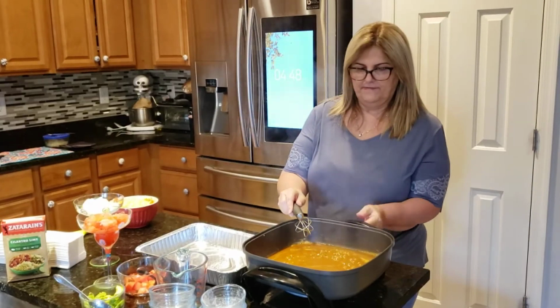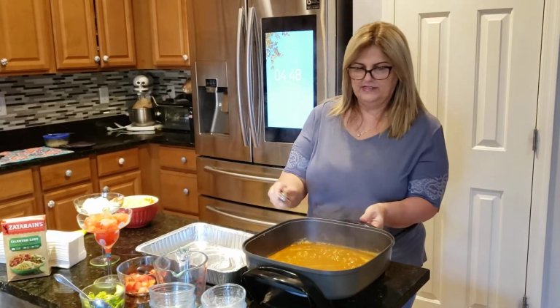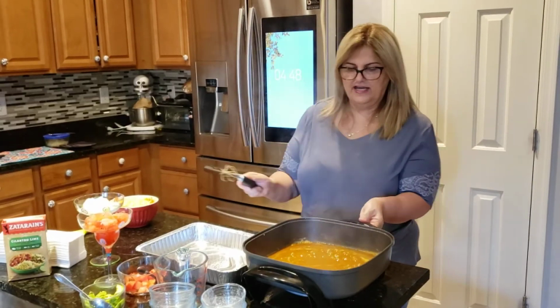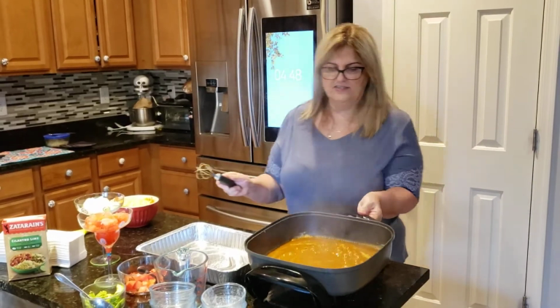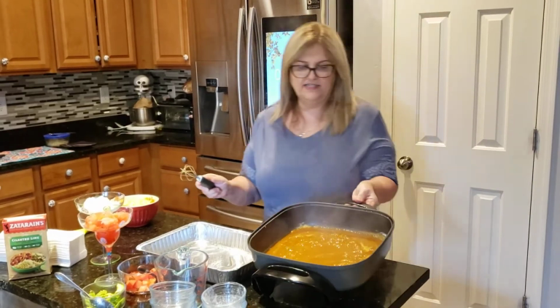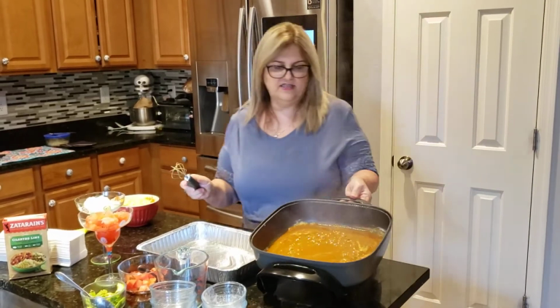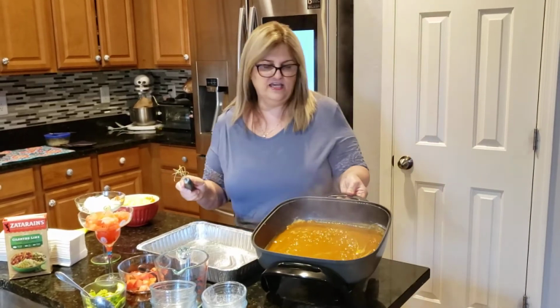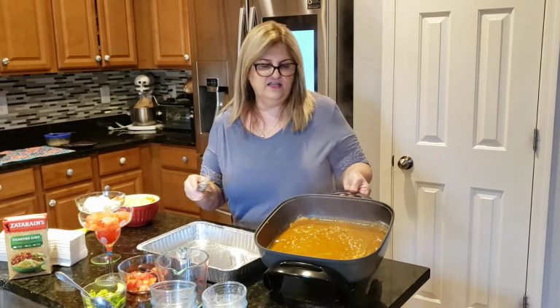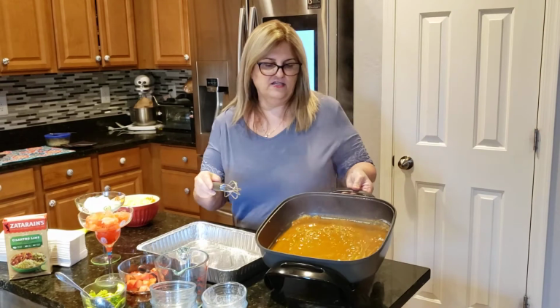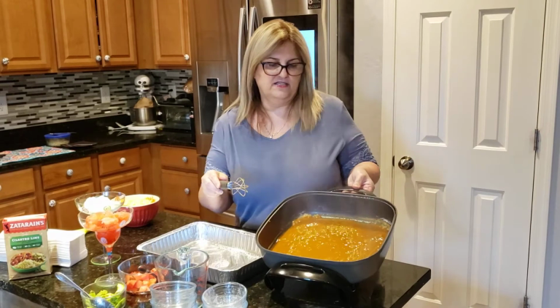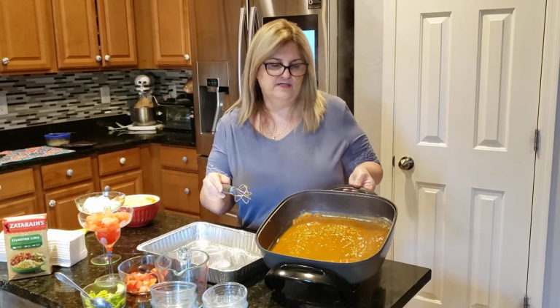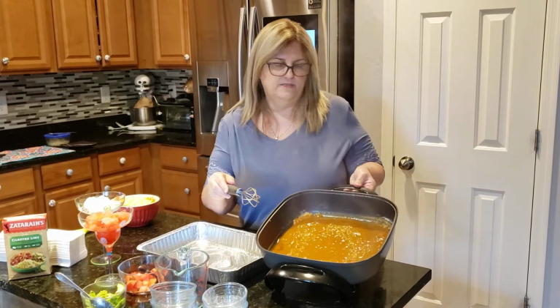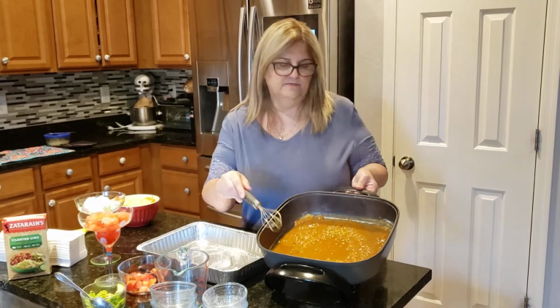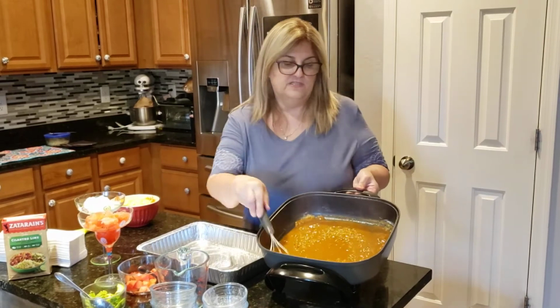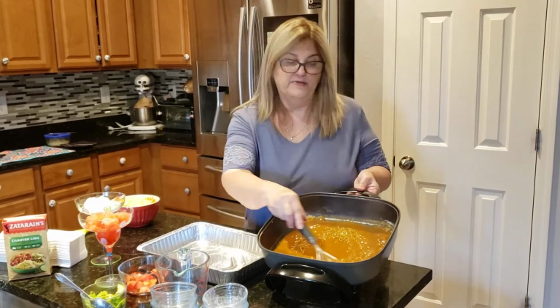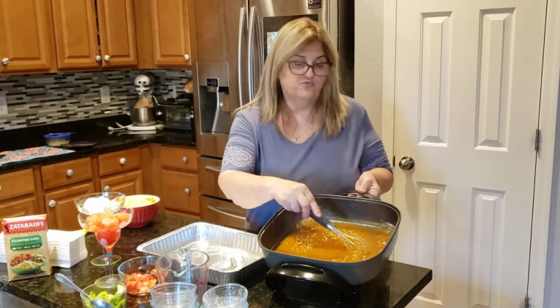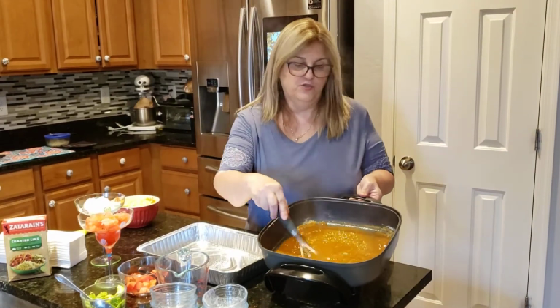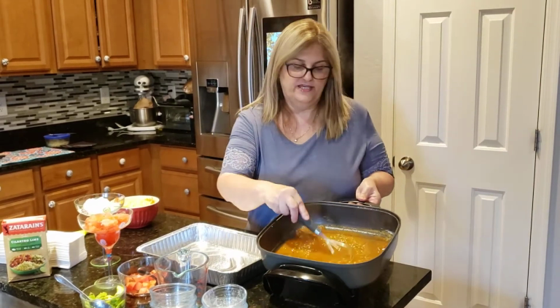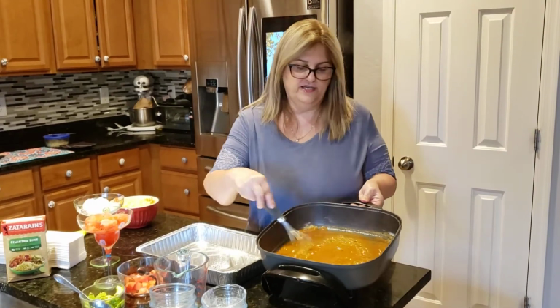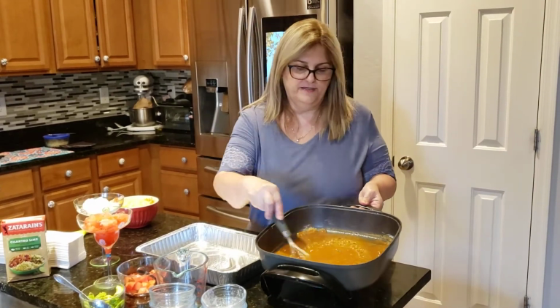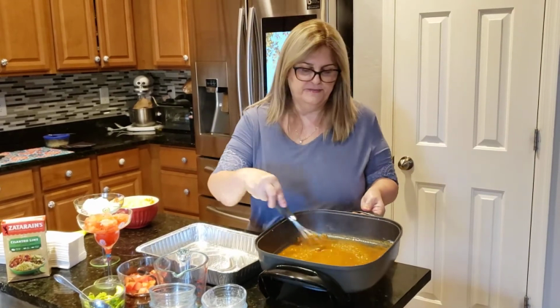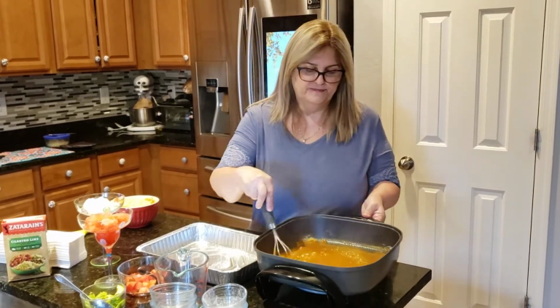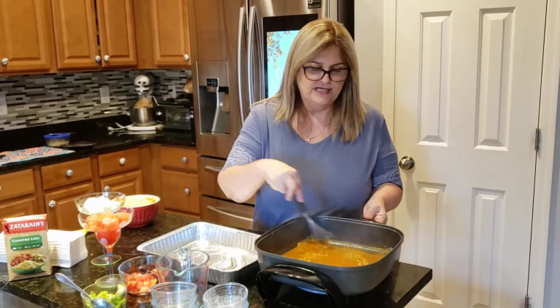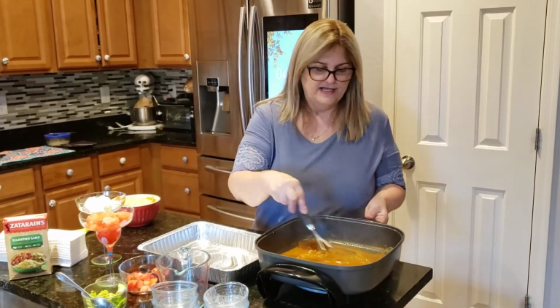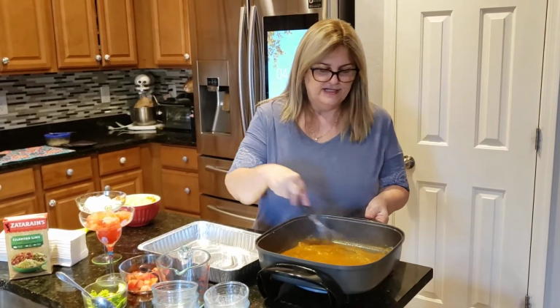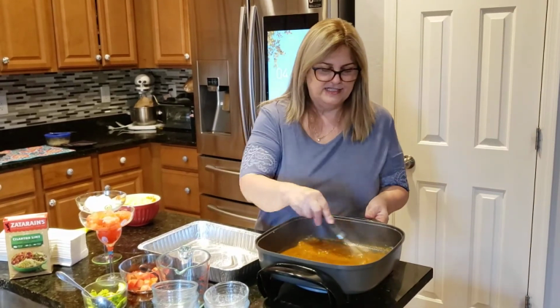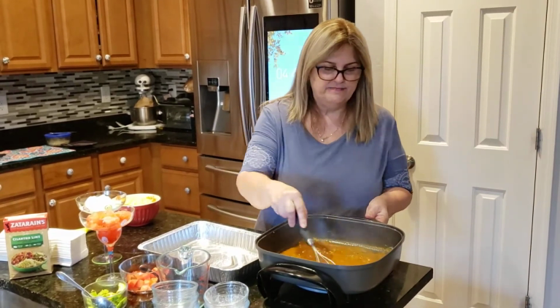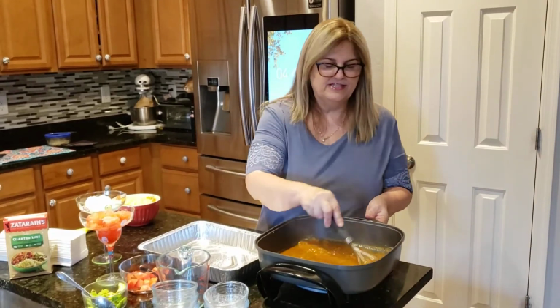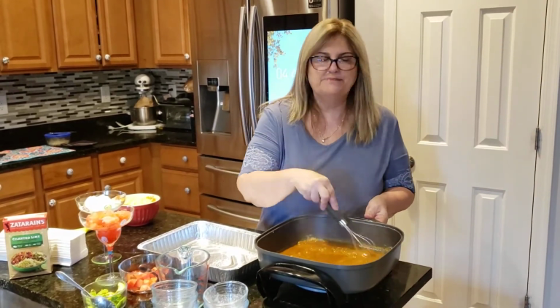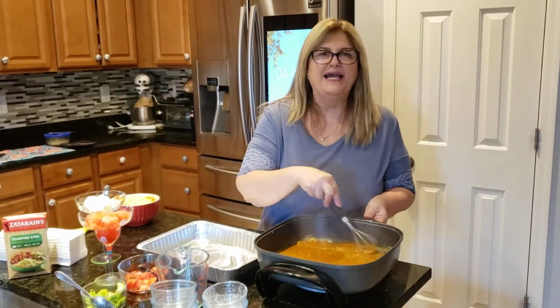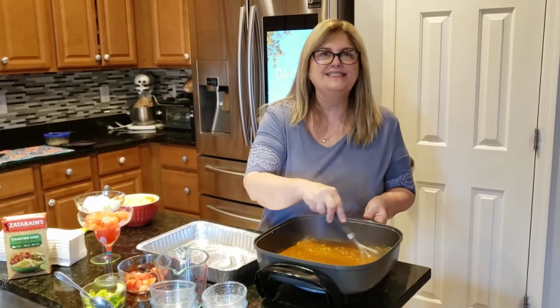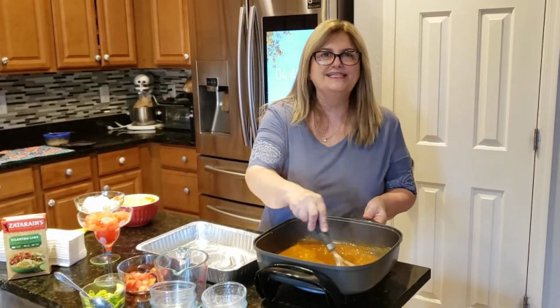See how nice and thick it looks? It smells really good — smells spicy.